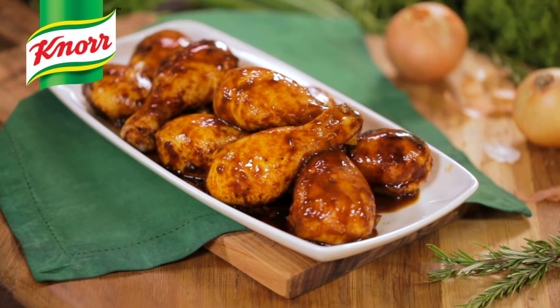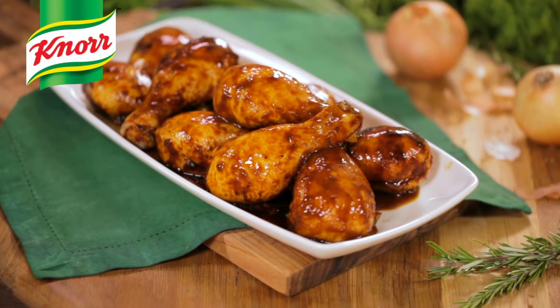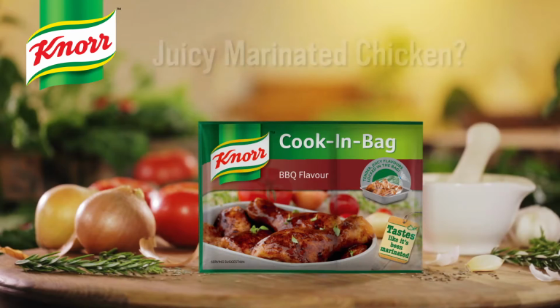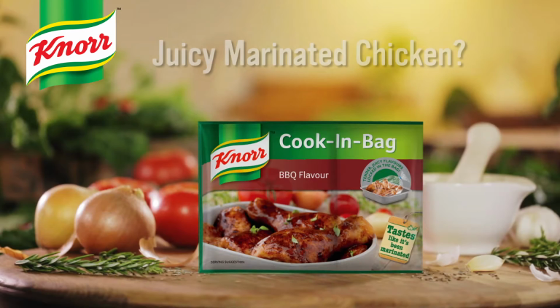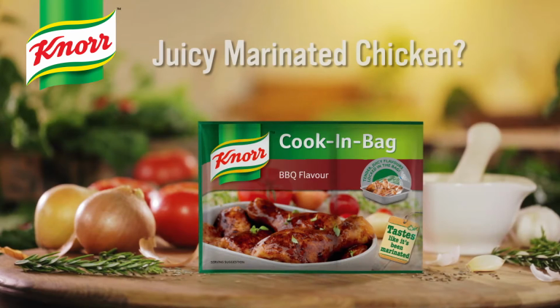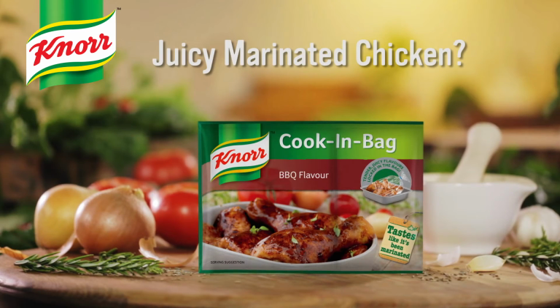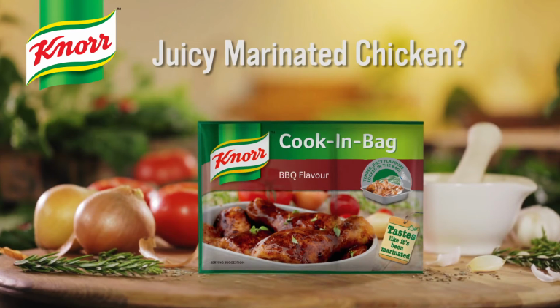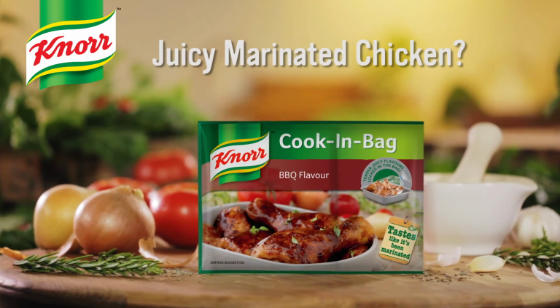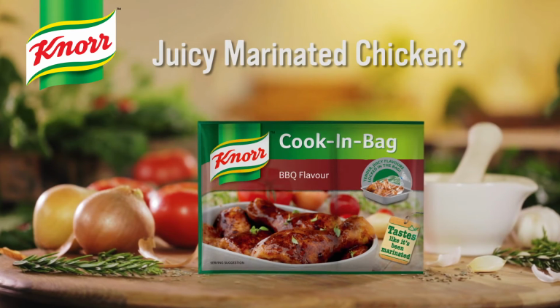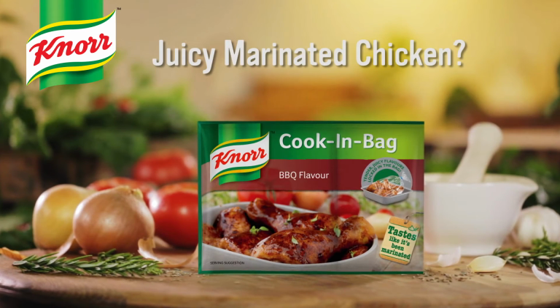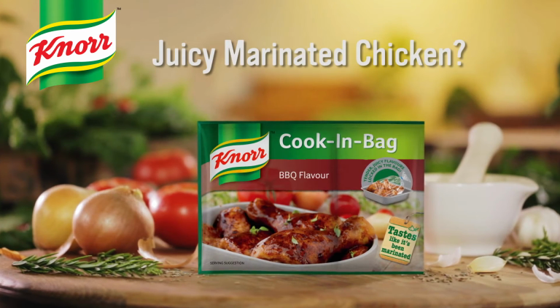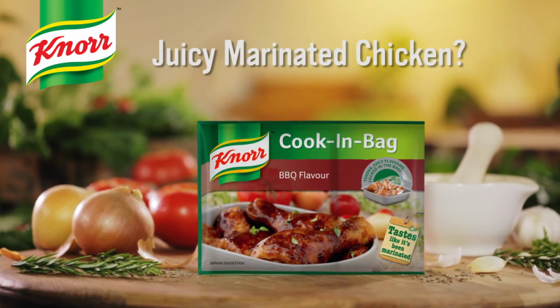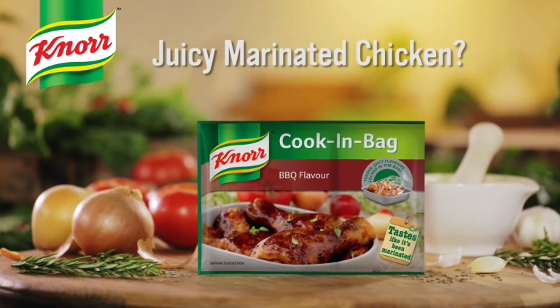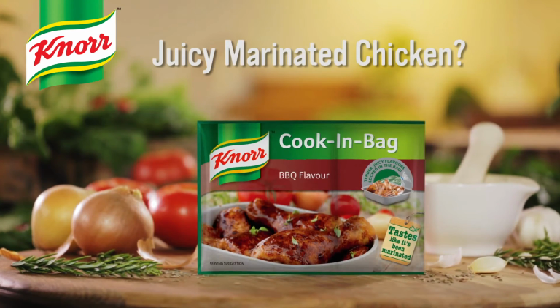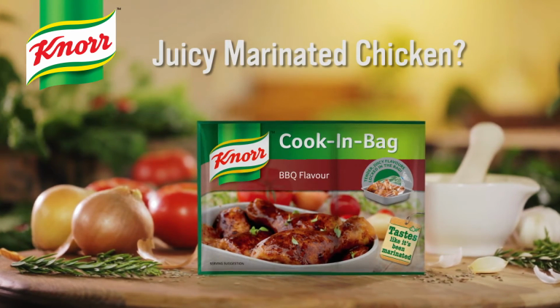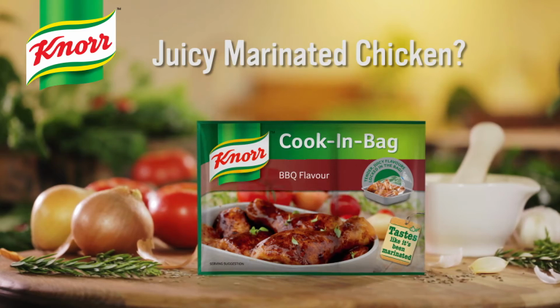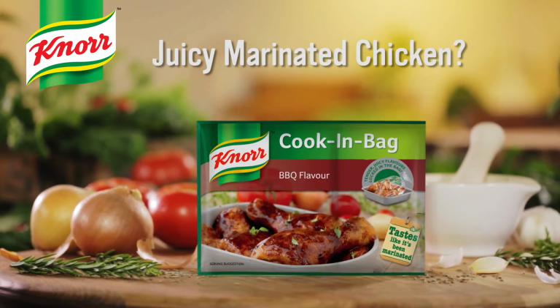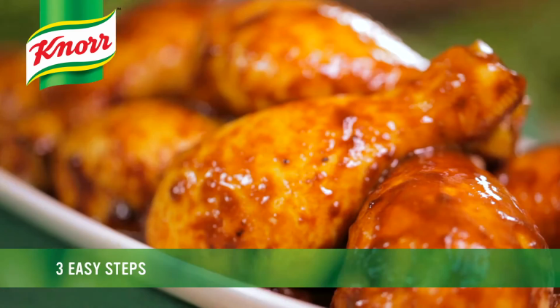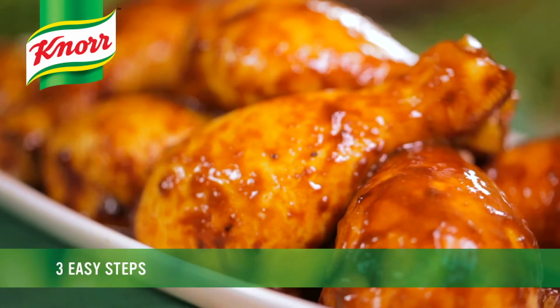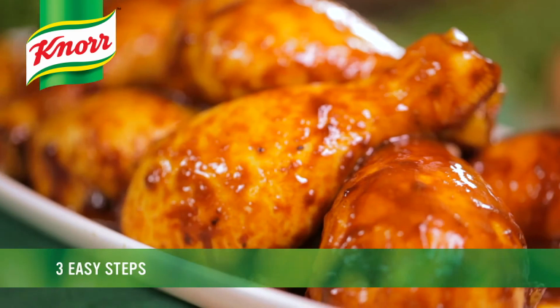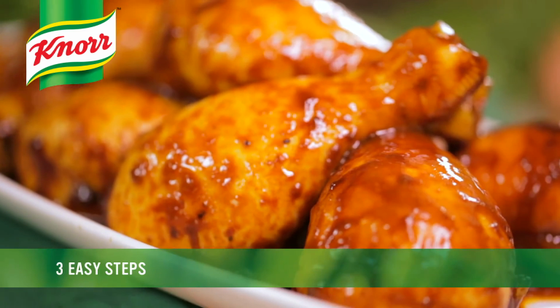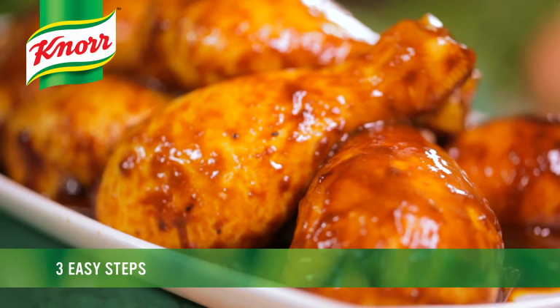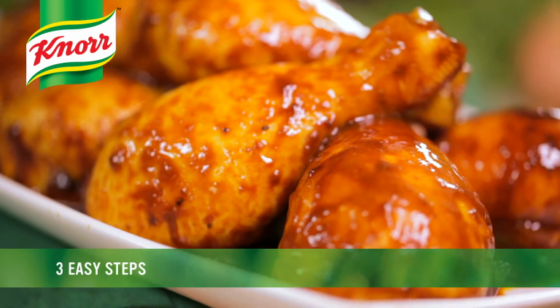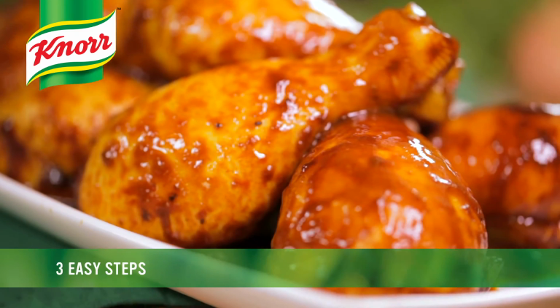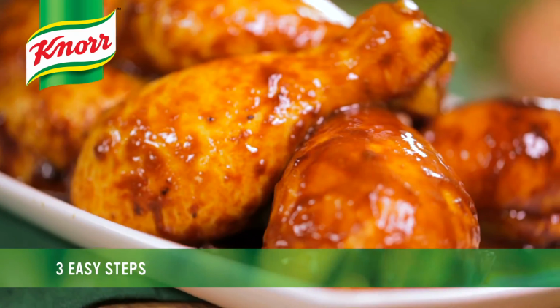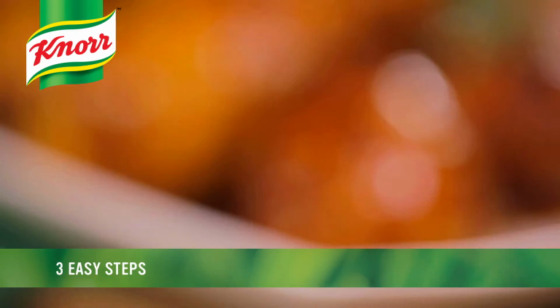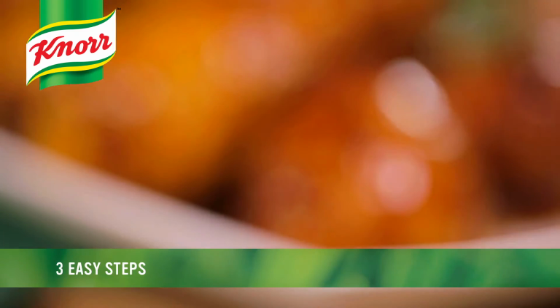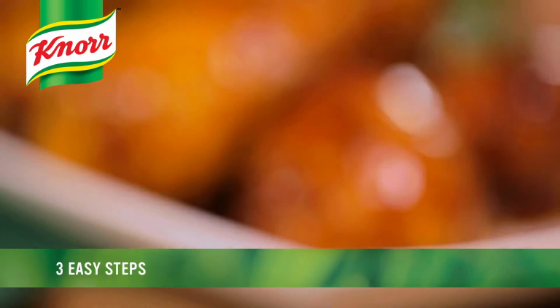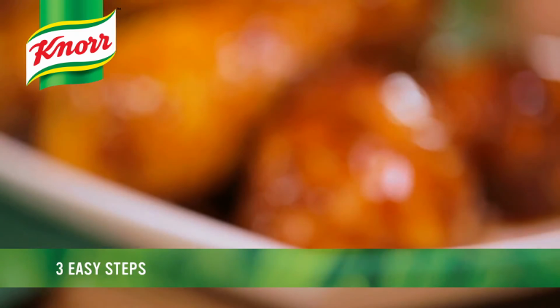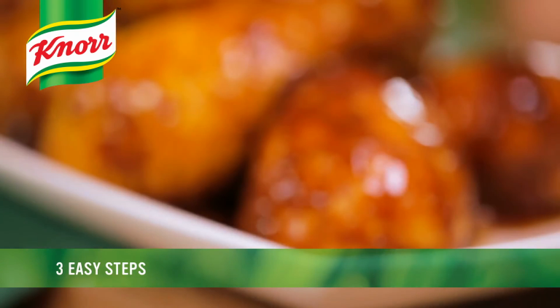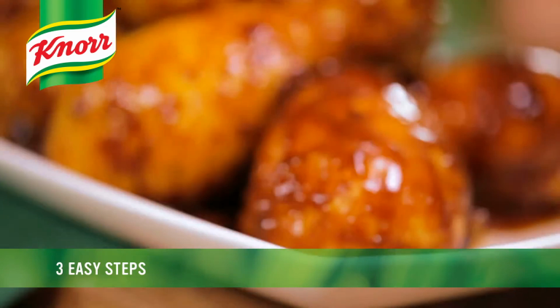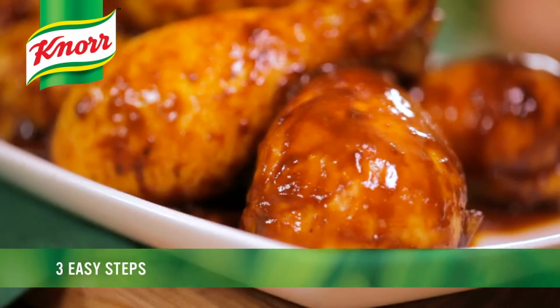Want to know the secret to juicy marinated chicken? Three easy steps with Knorr cooking bag.